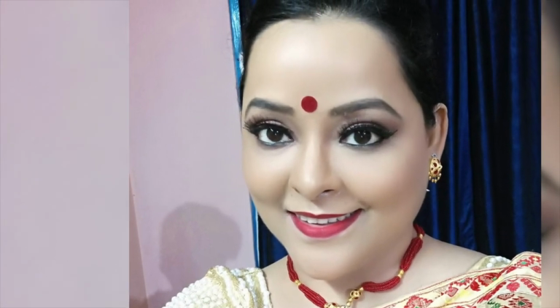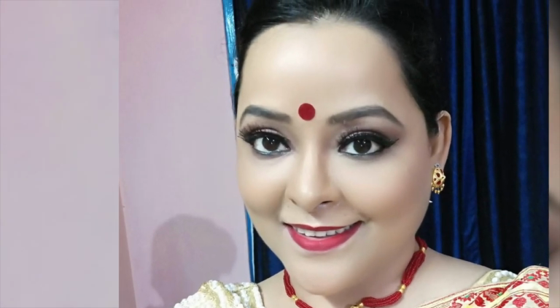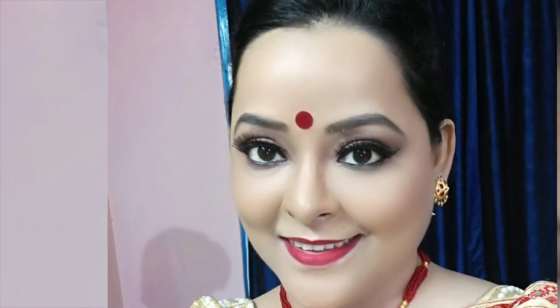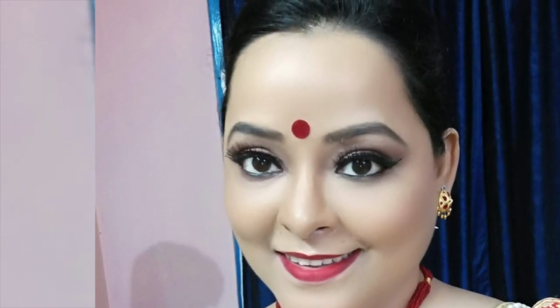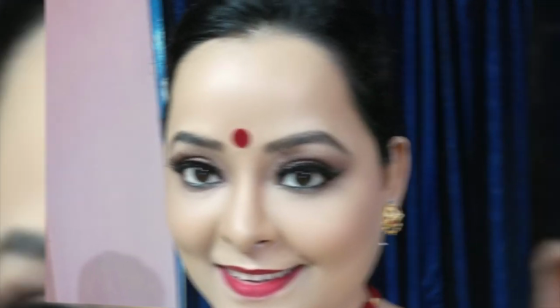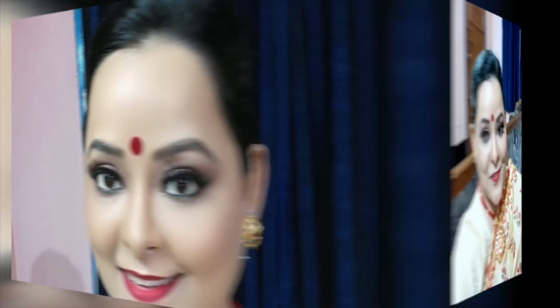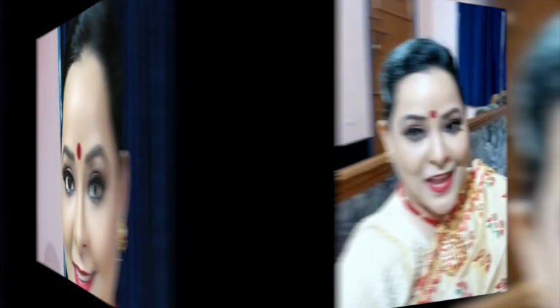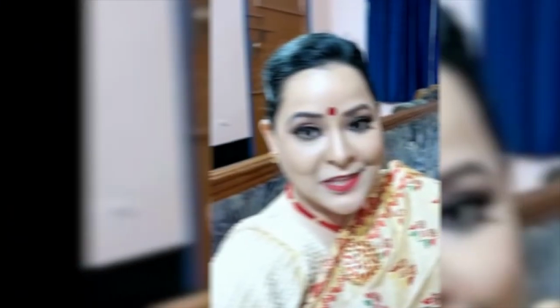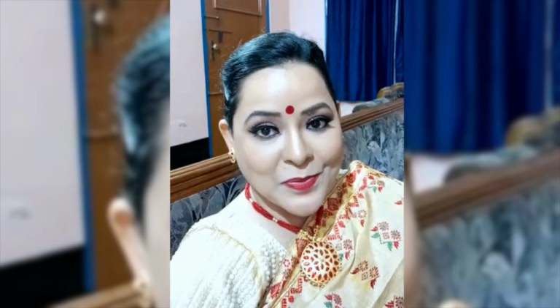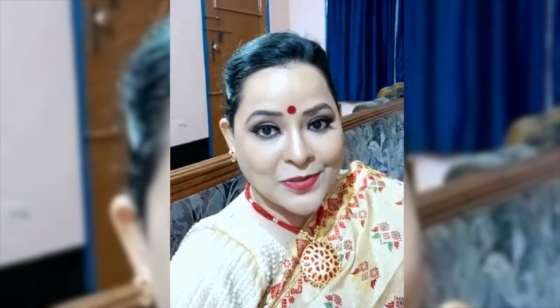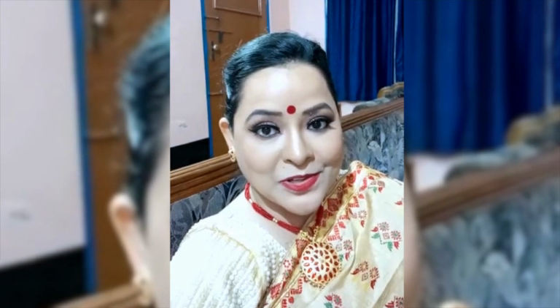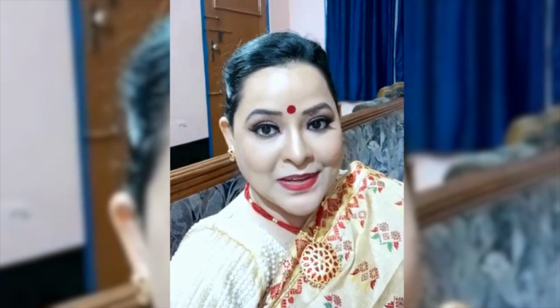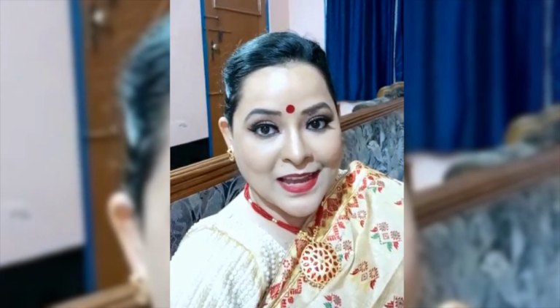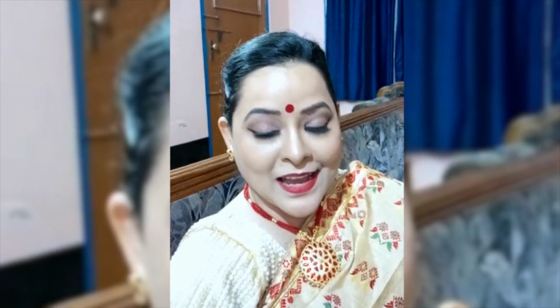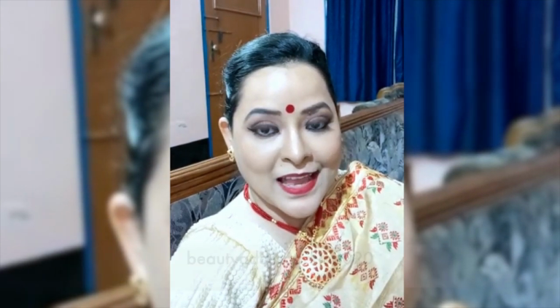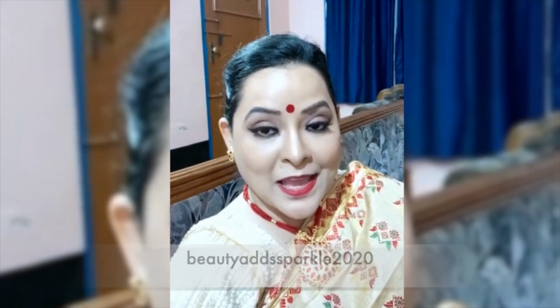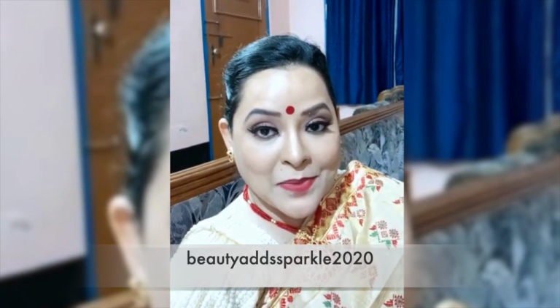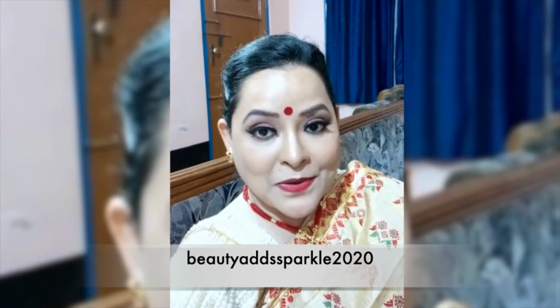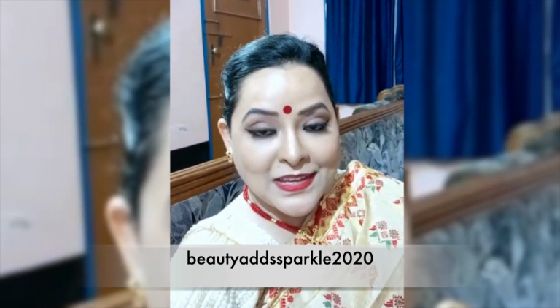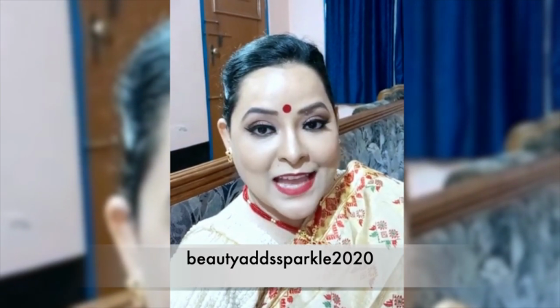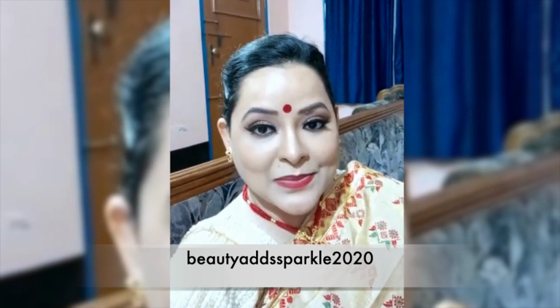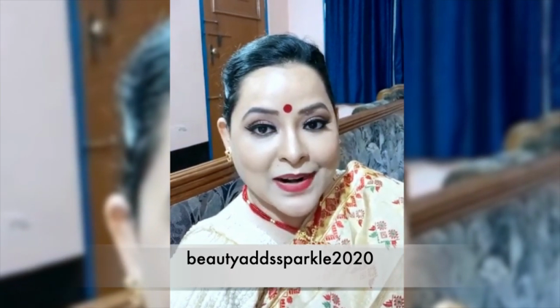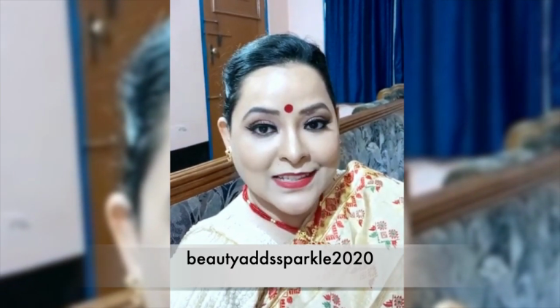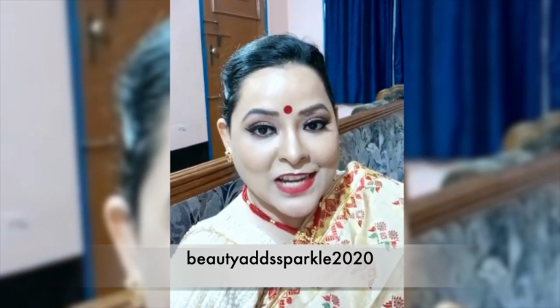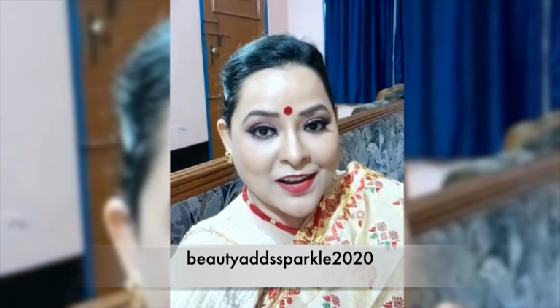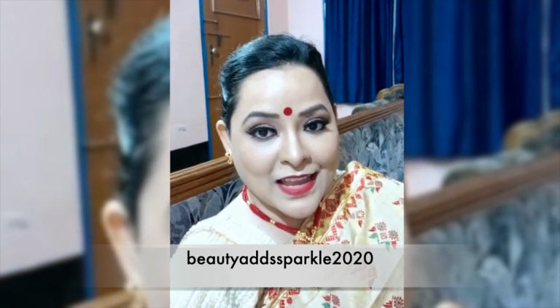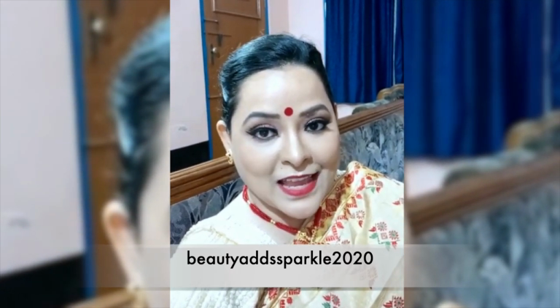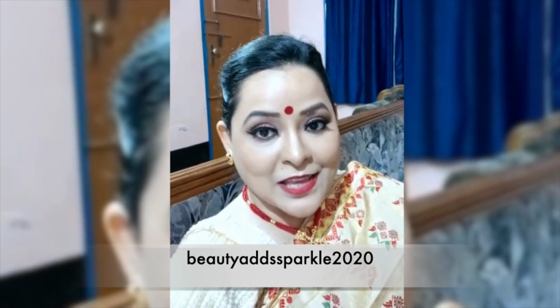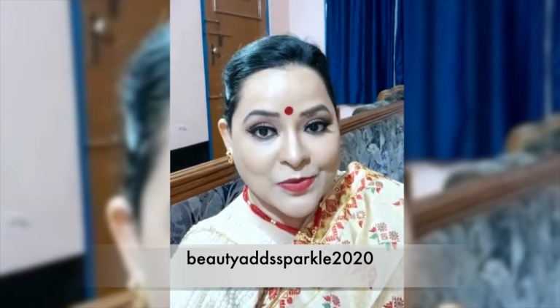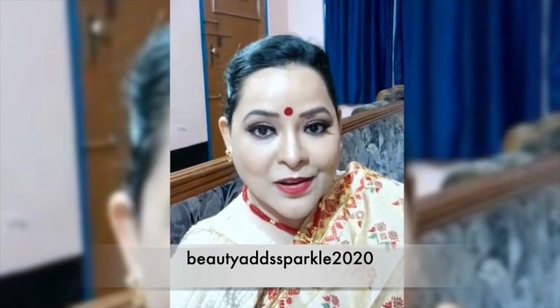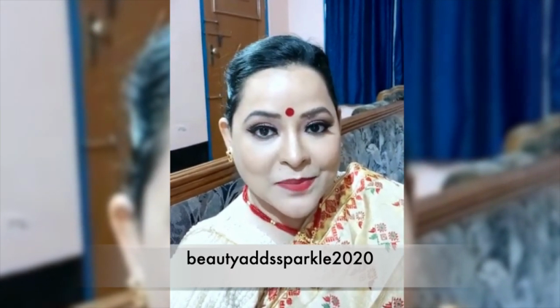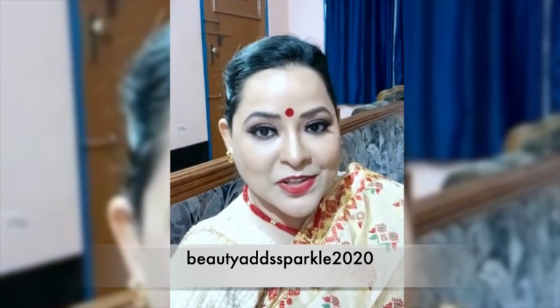Hello friends, my name is Beauty and Sparkle channel, and welcome to our channel.